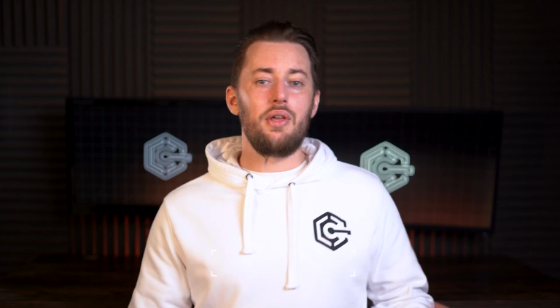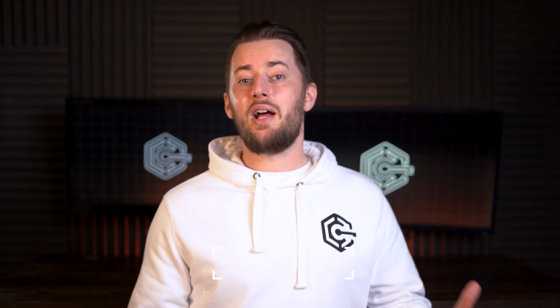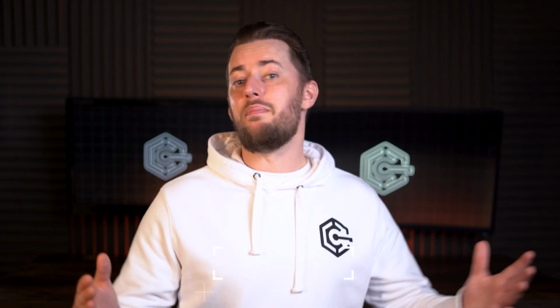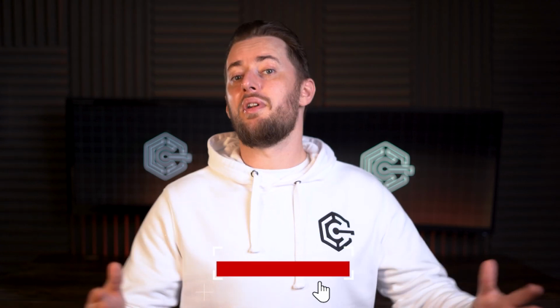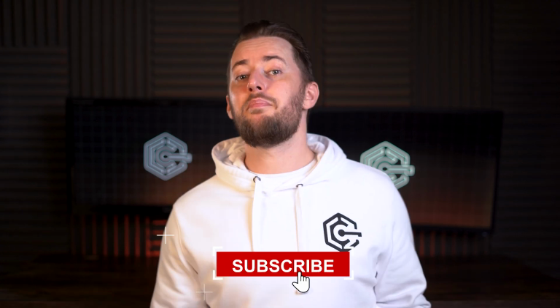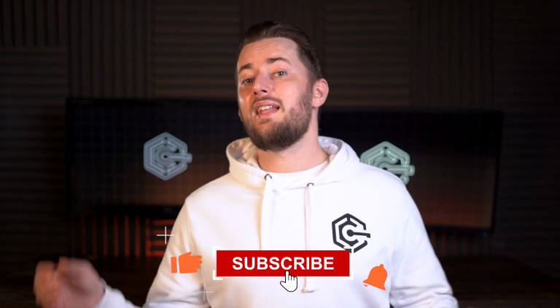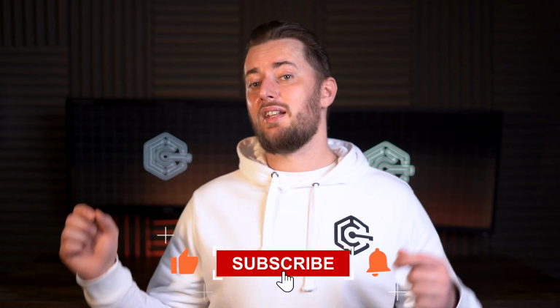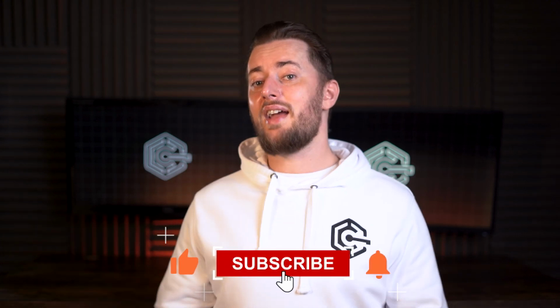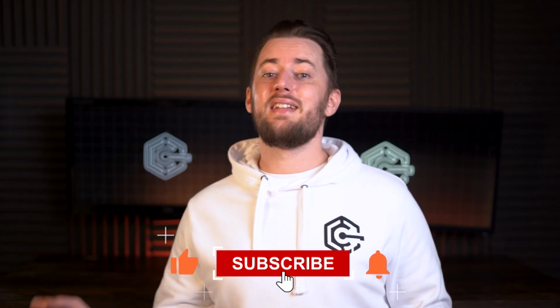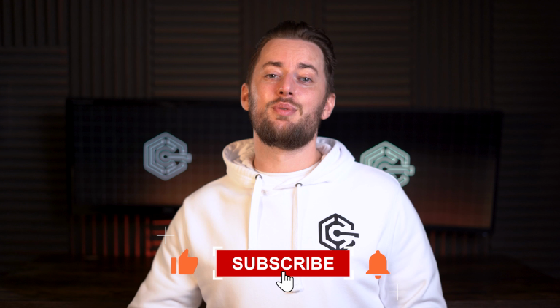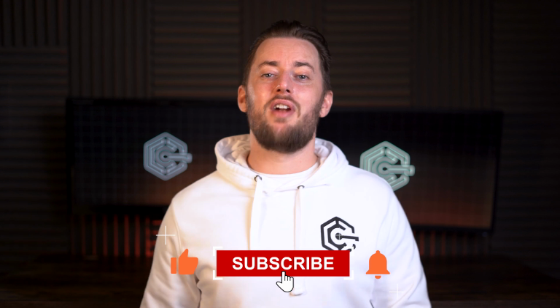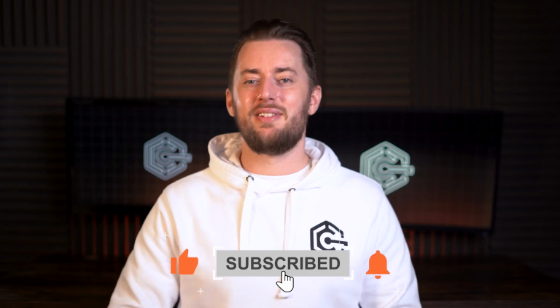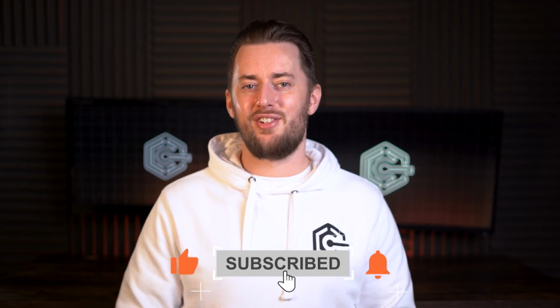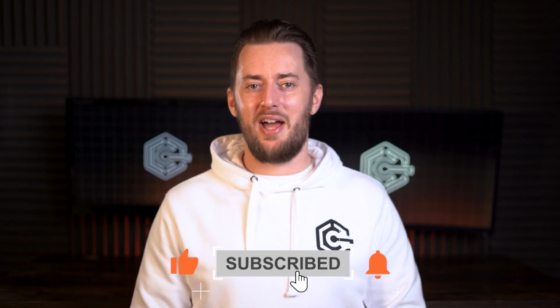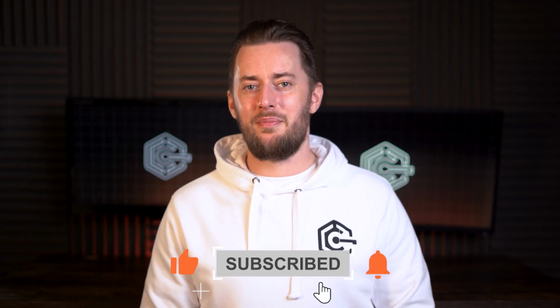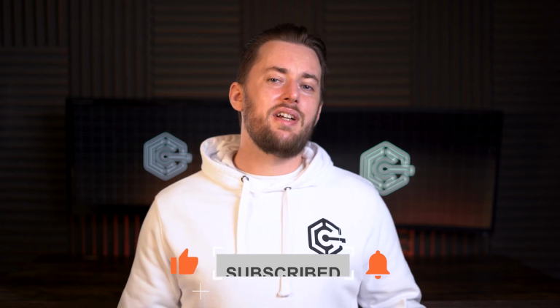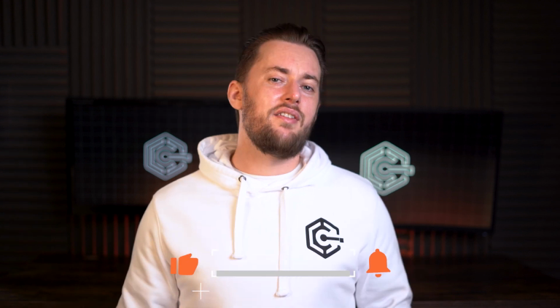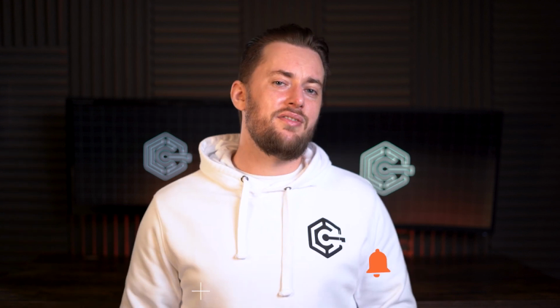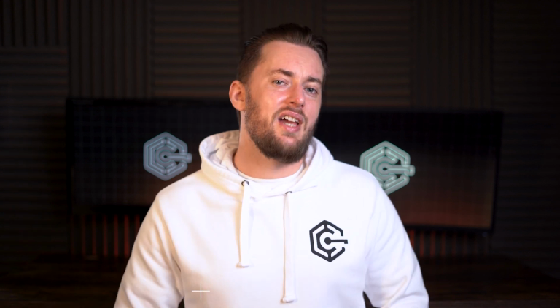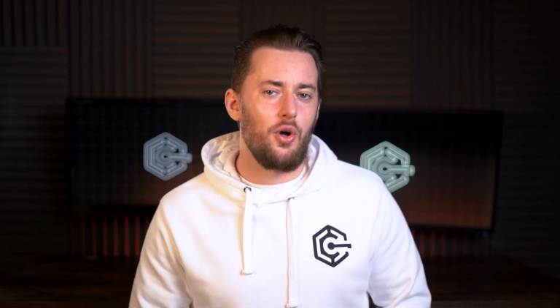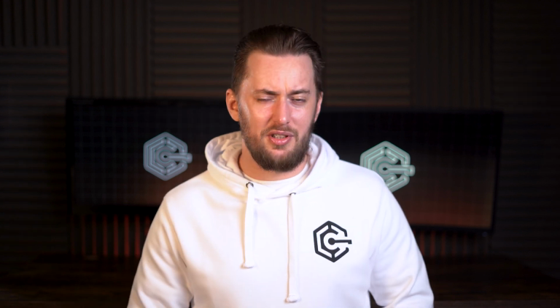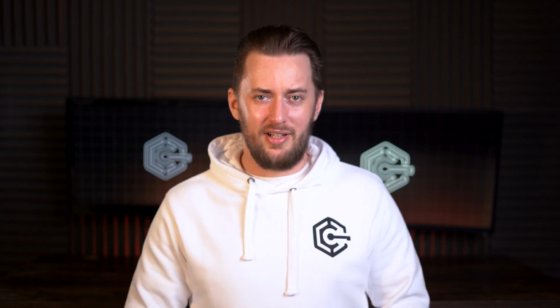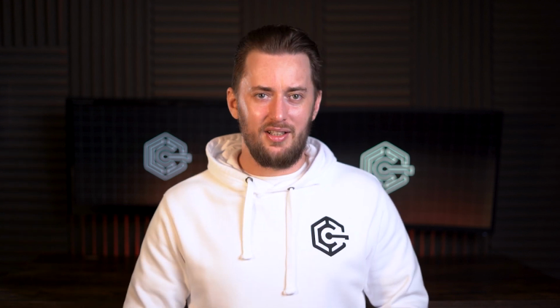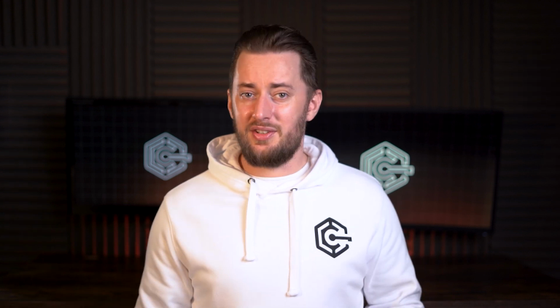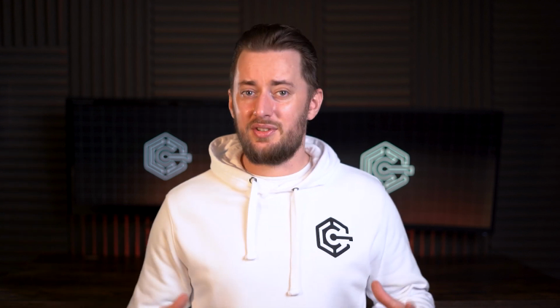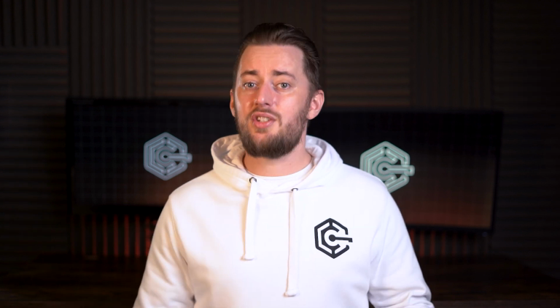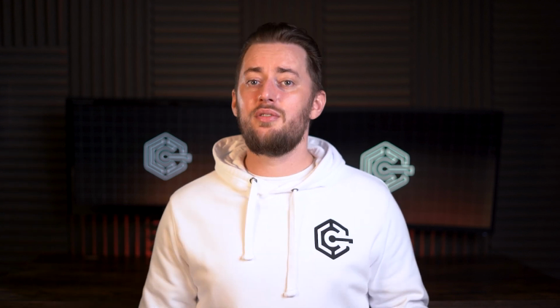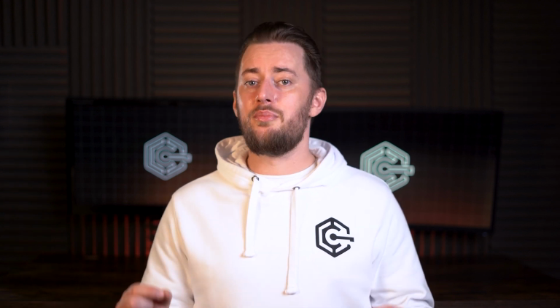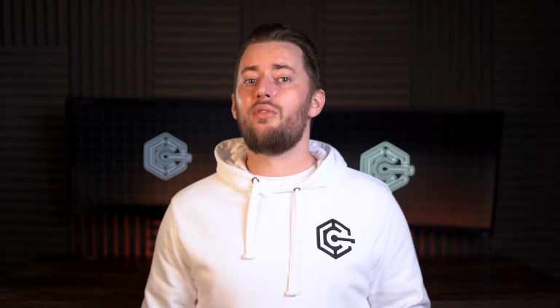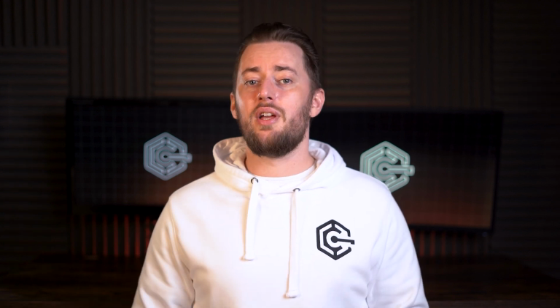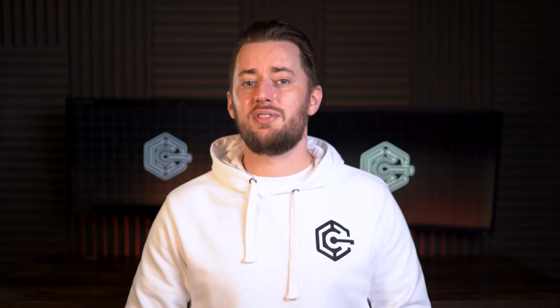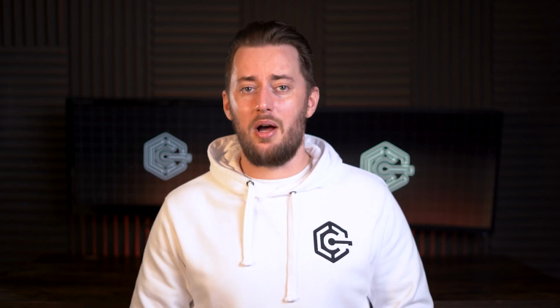You can help me build up the channel by leaving a like and subscribing. I try to cover different tech topics regularly, so stay tuned for more videos to come.